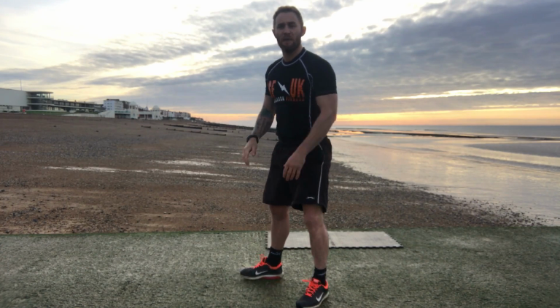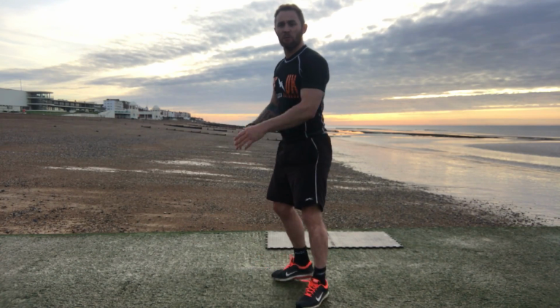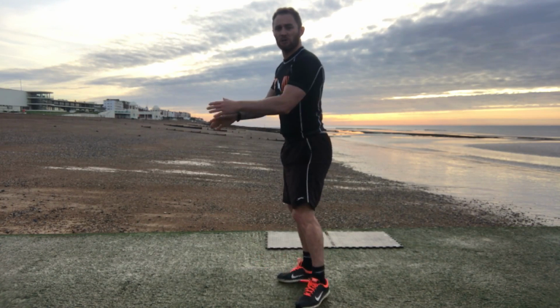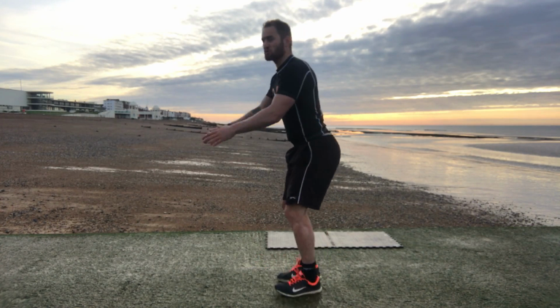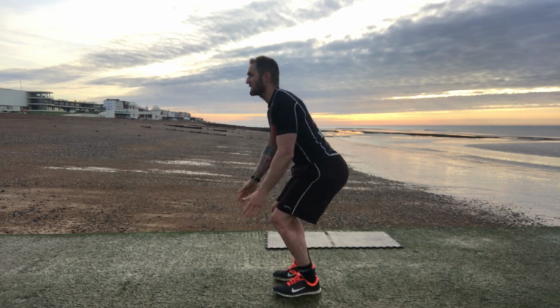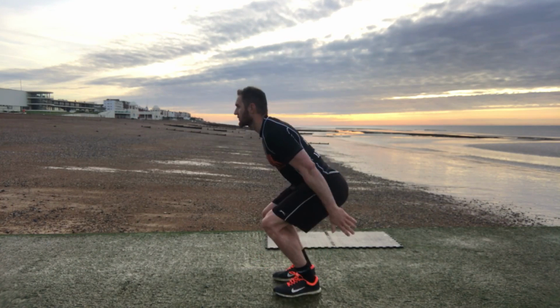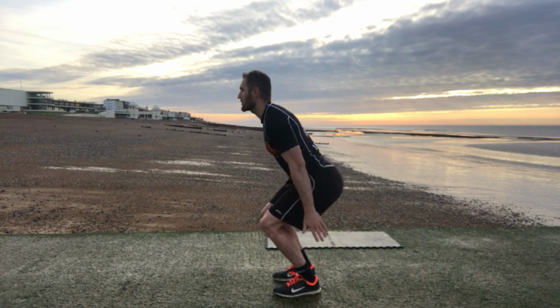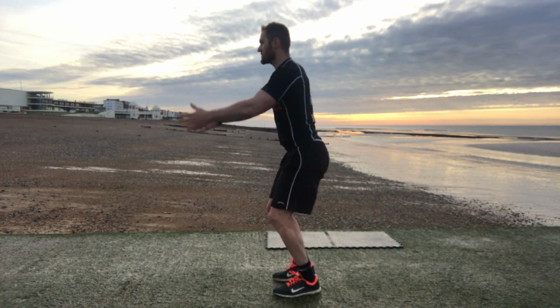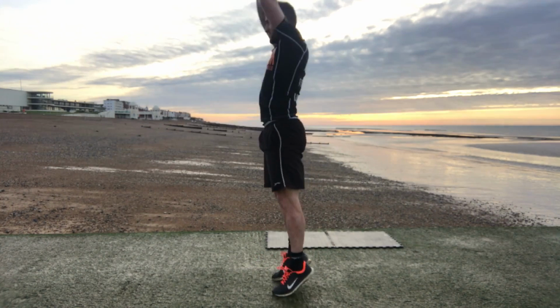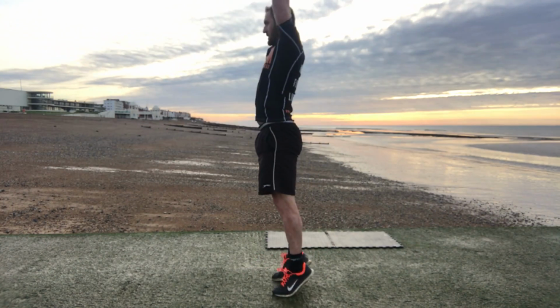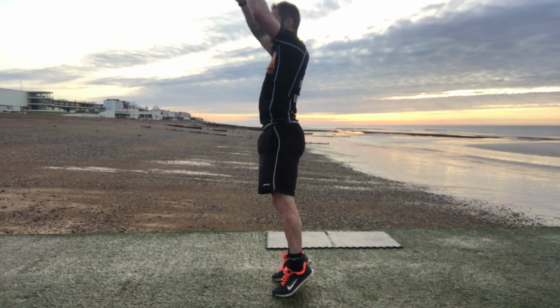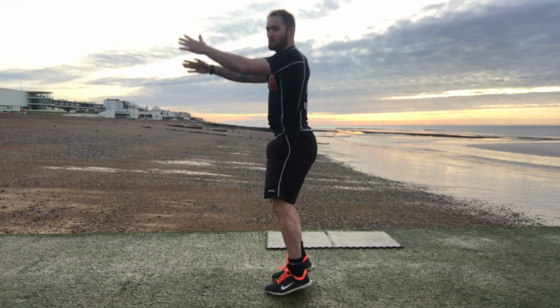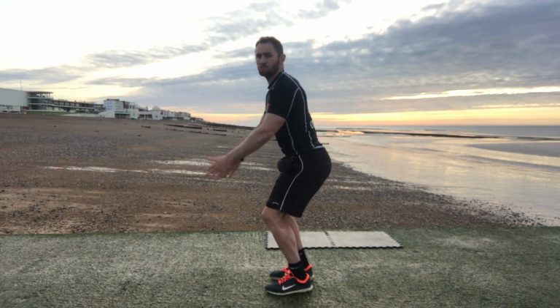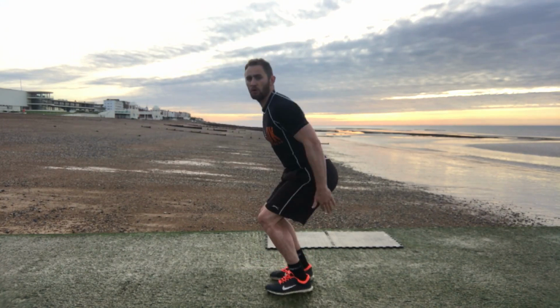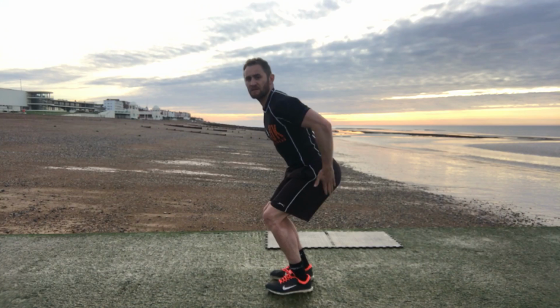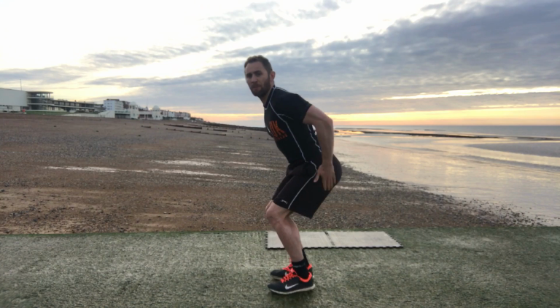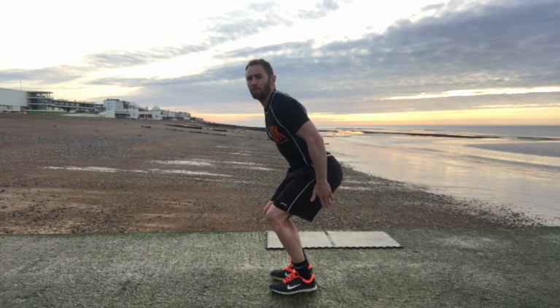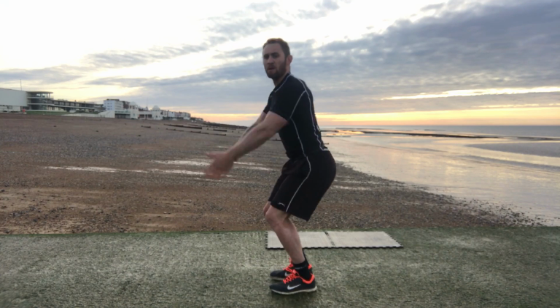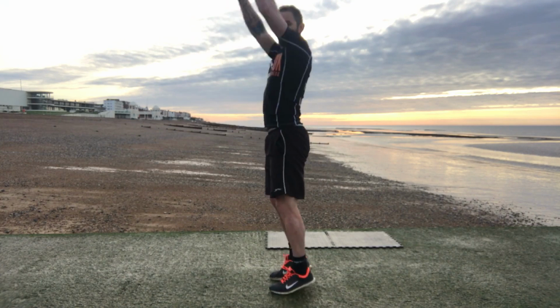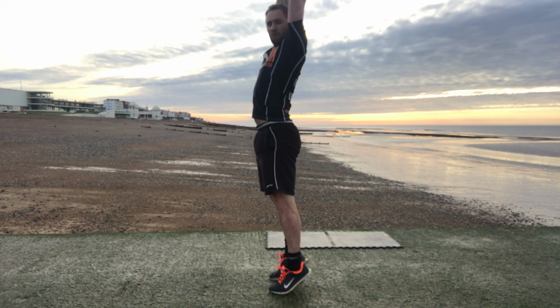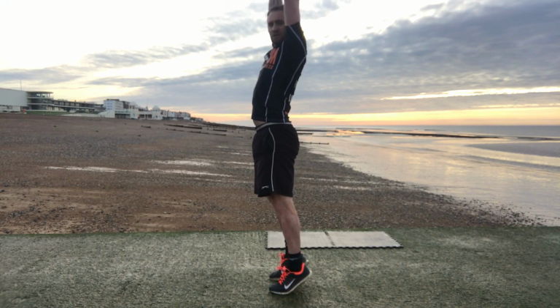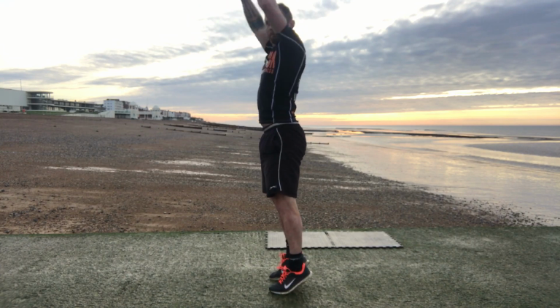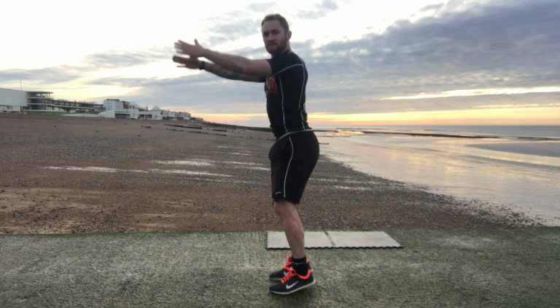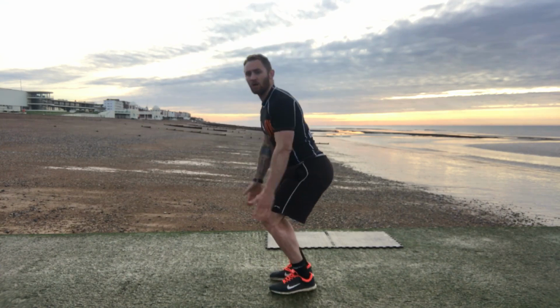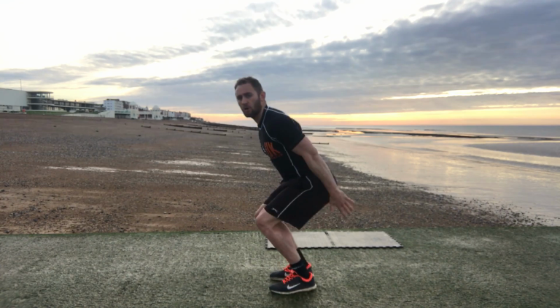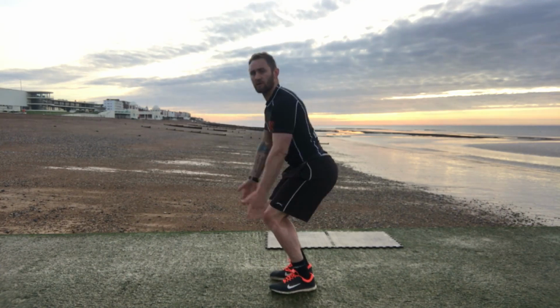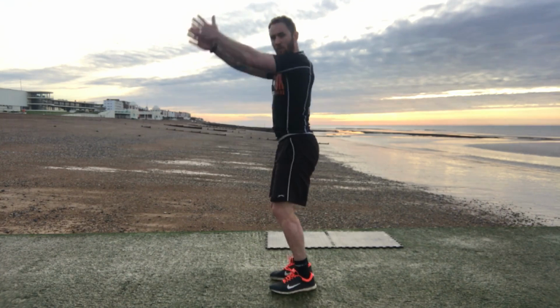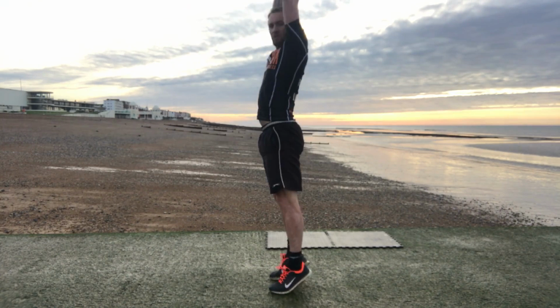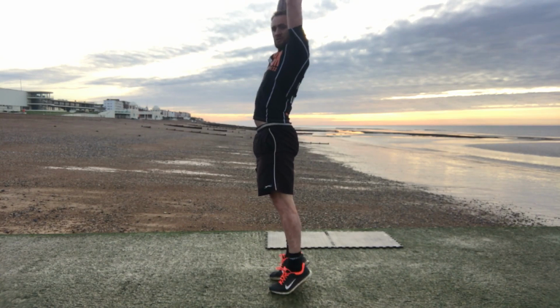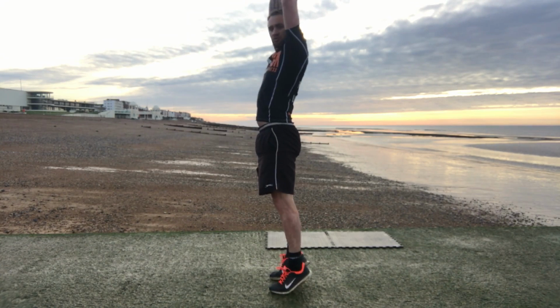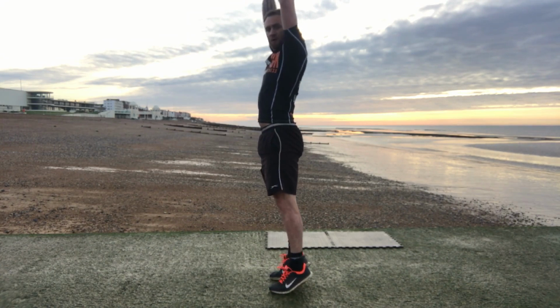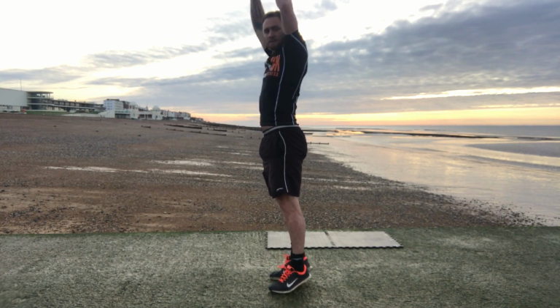From there we're going to go straight into thrusters — just putting the bum, thrusting up nice and high with the arms nice and straight.